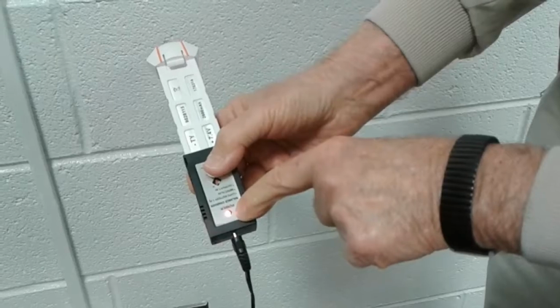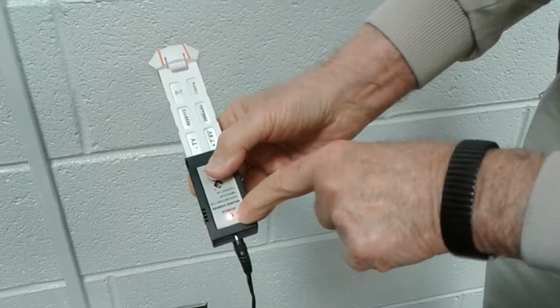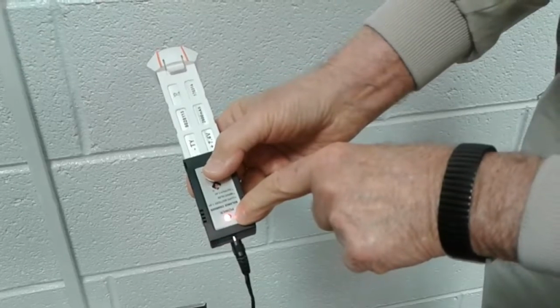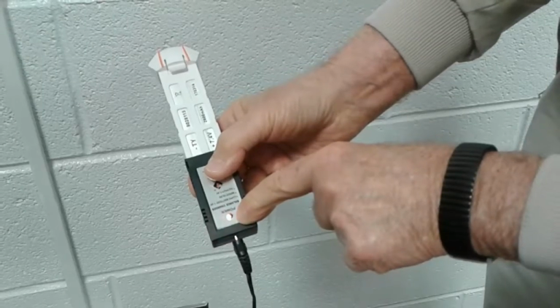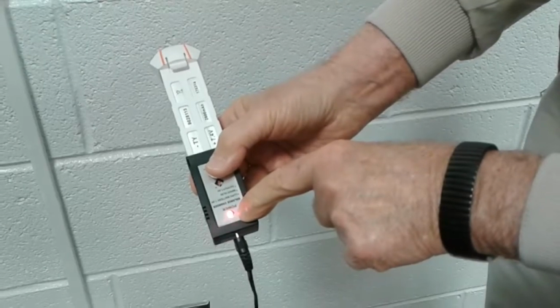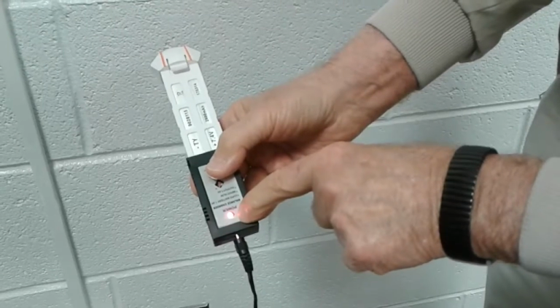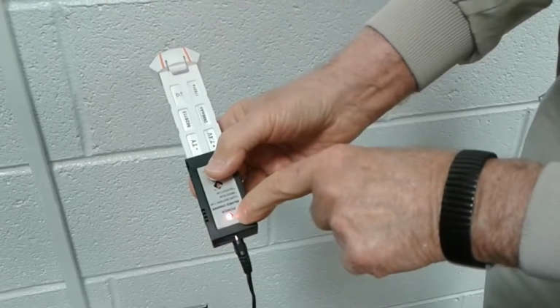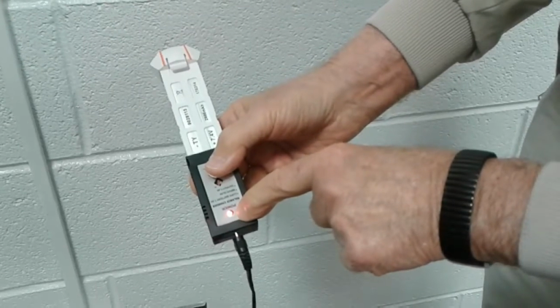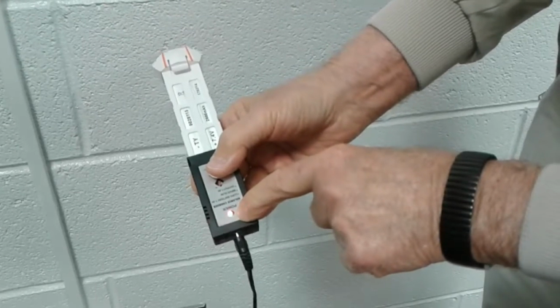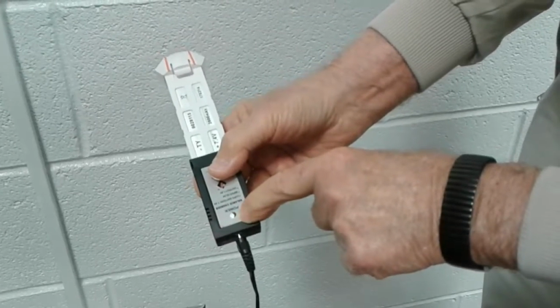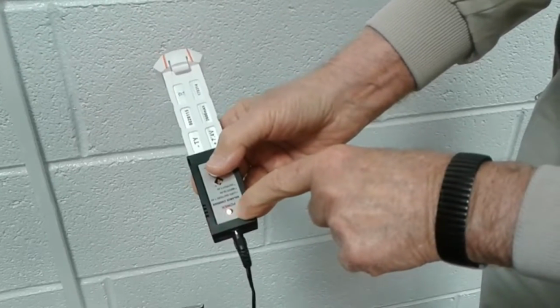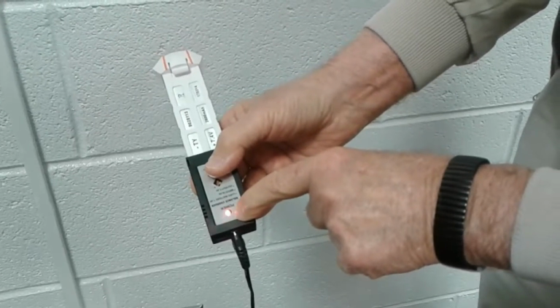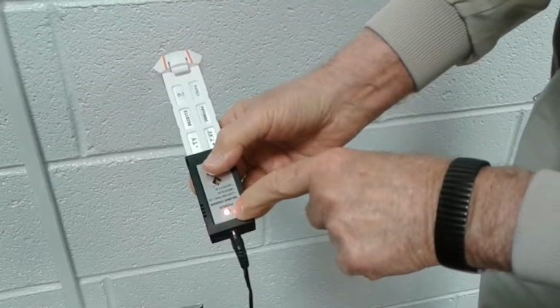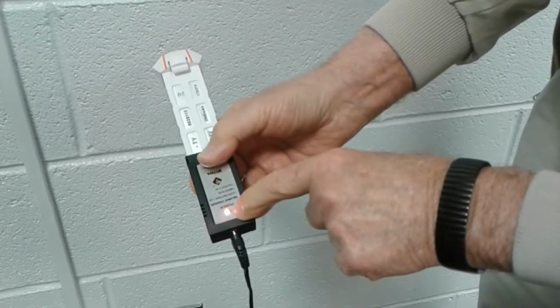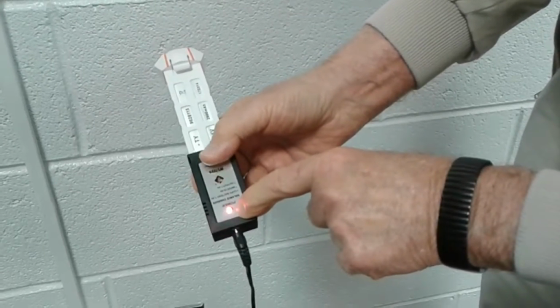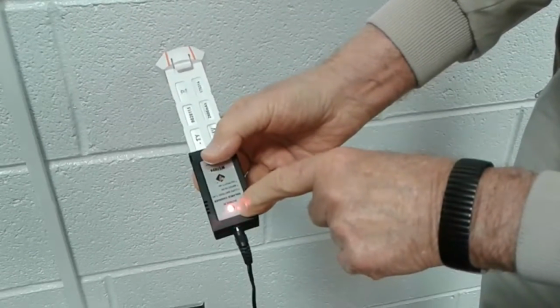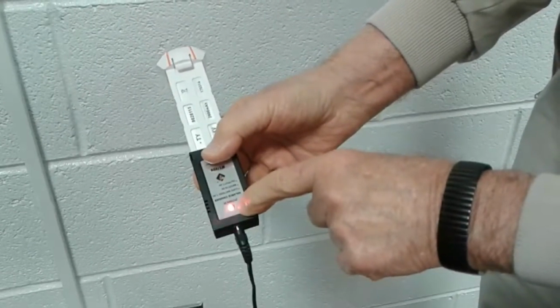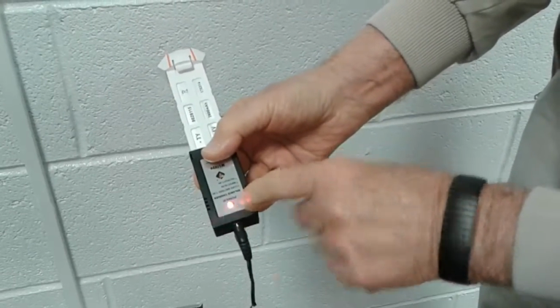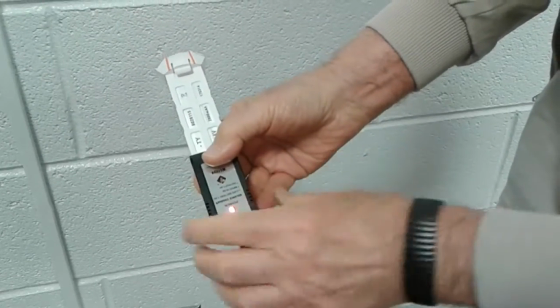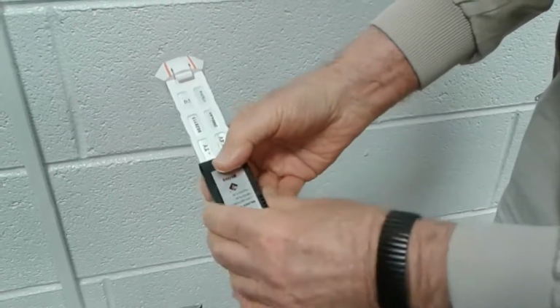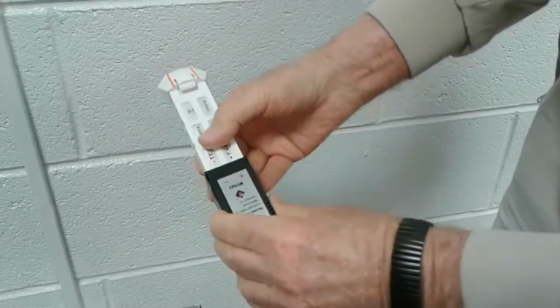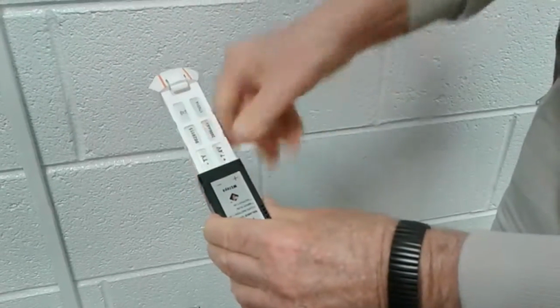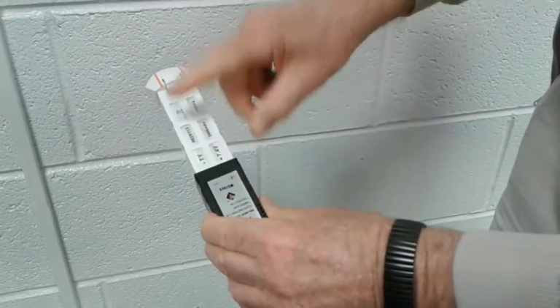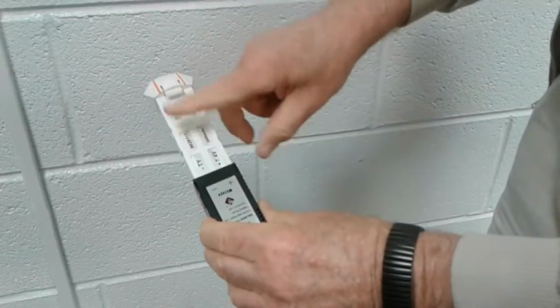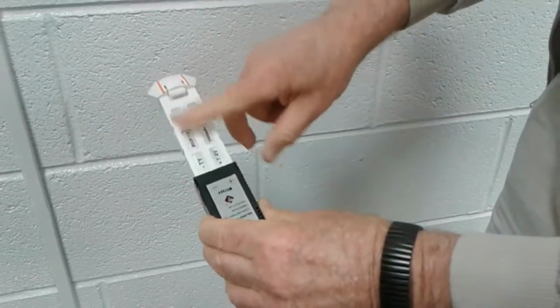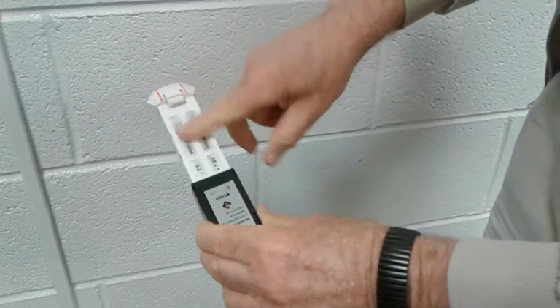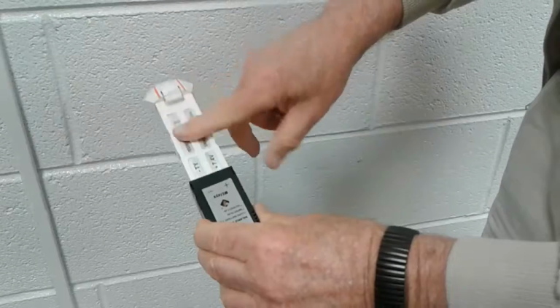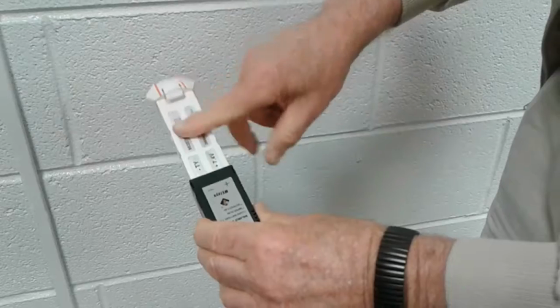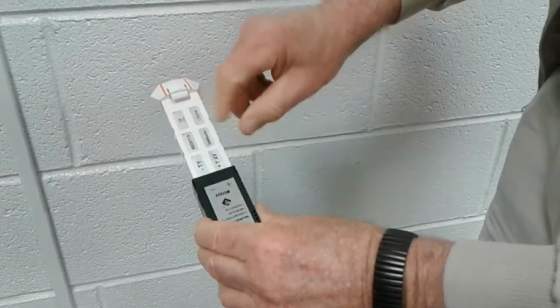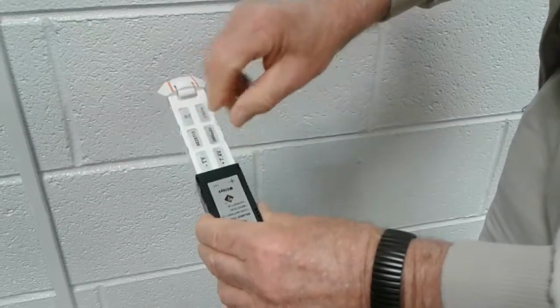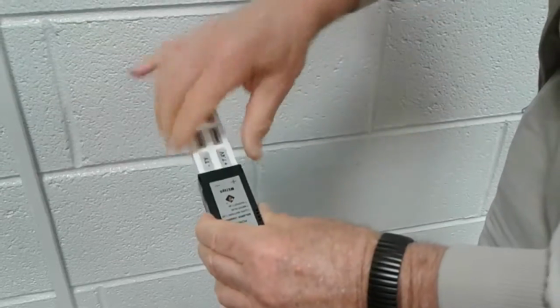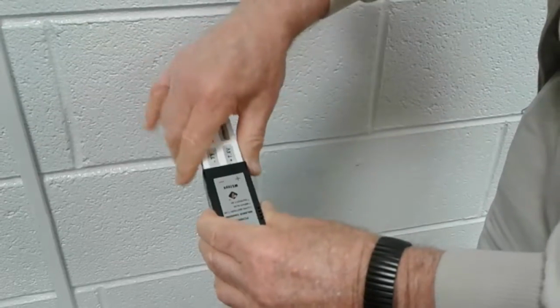It stays red, and even if I charge the battery overnight, there is no power in the battery.